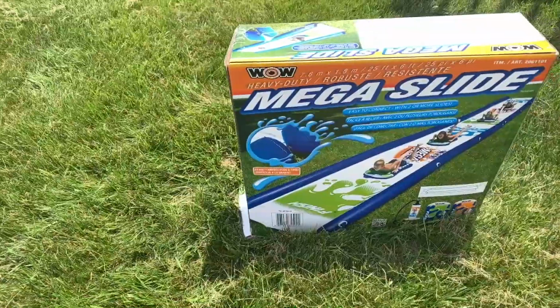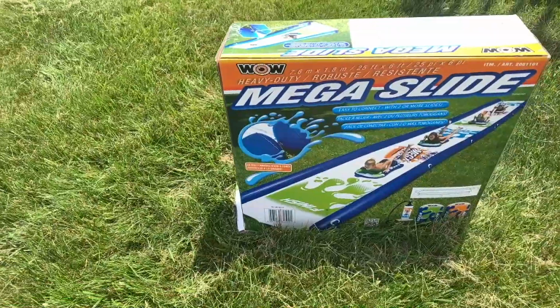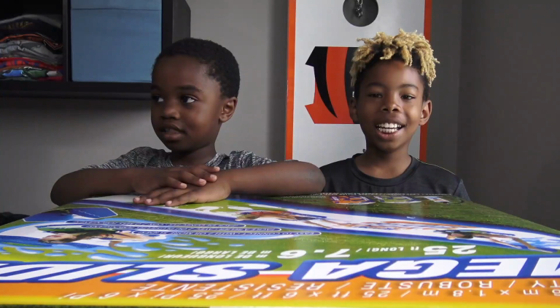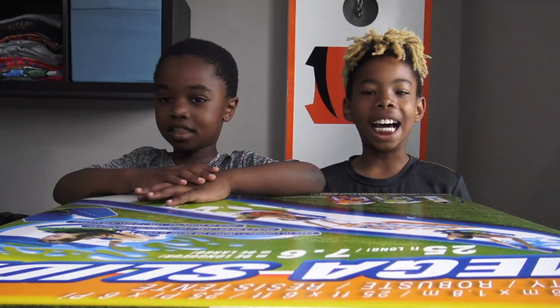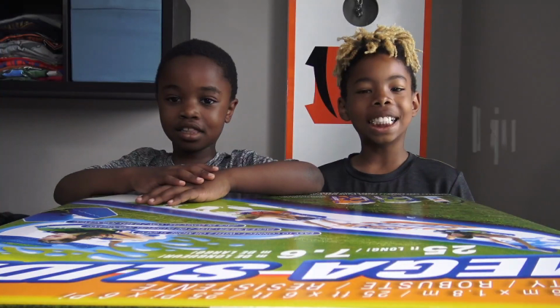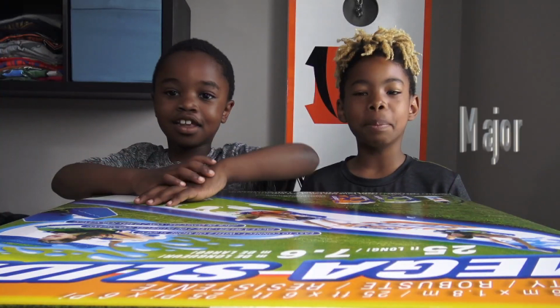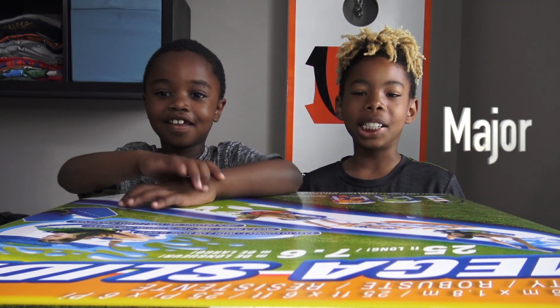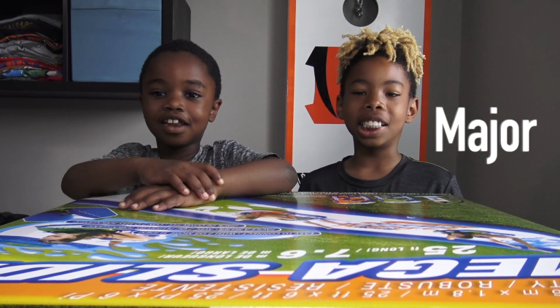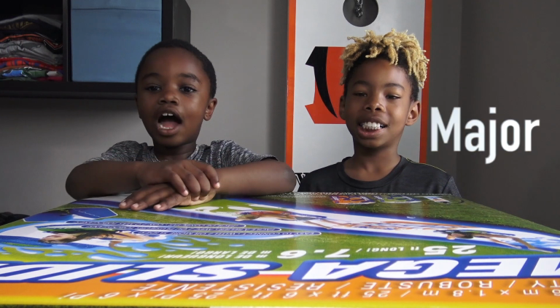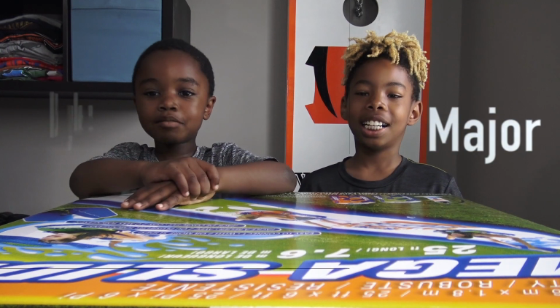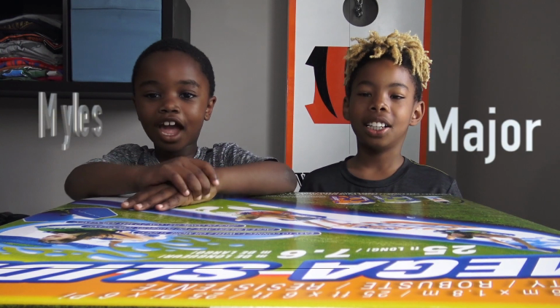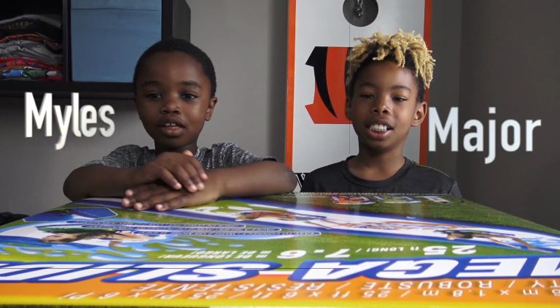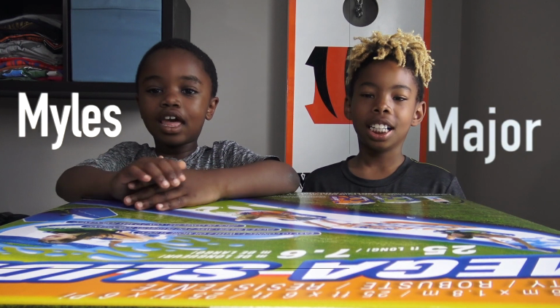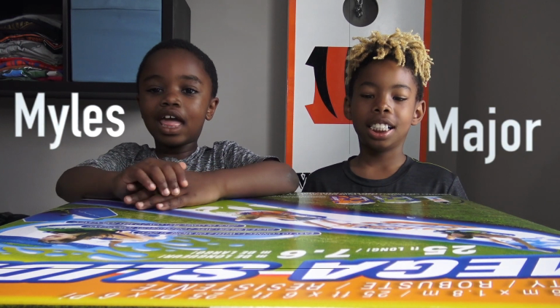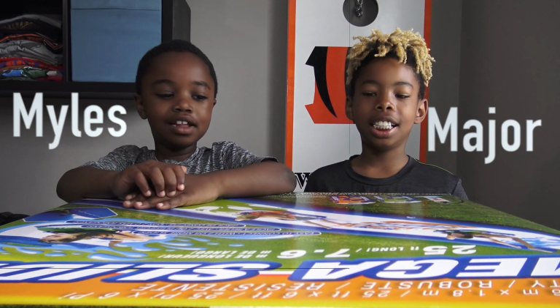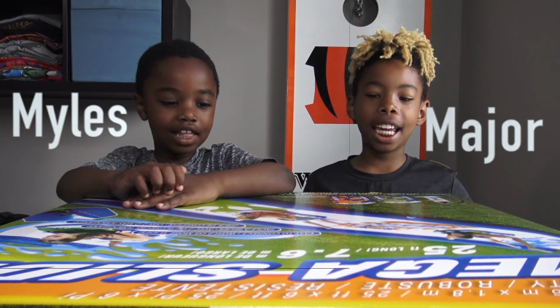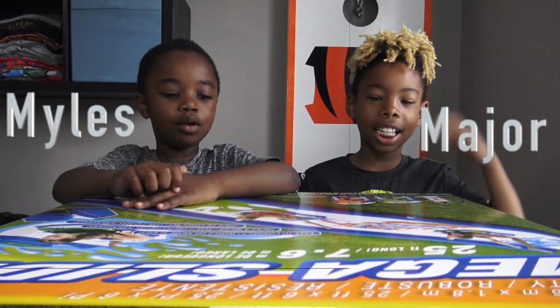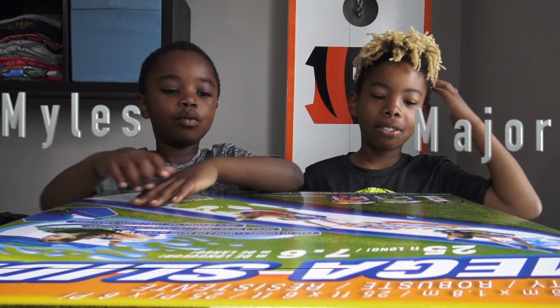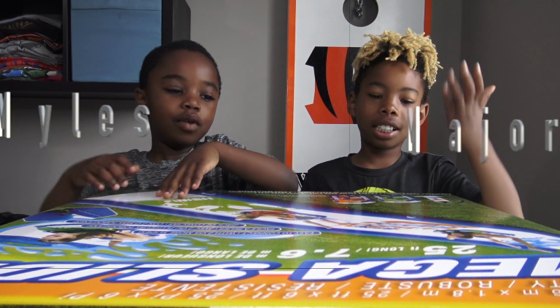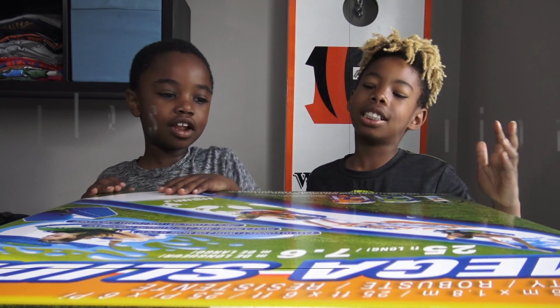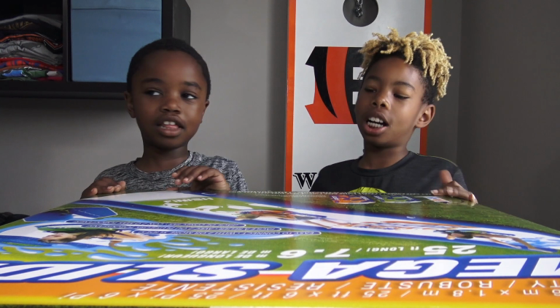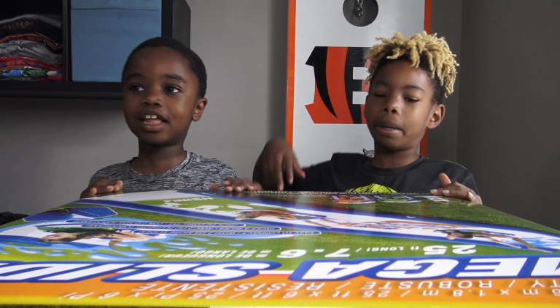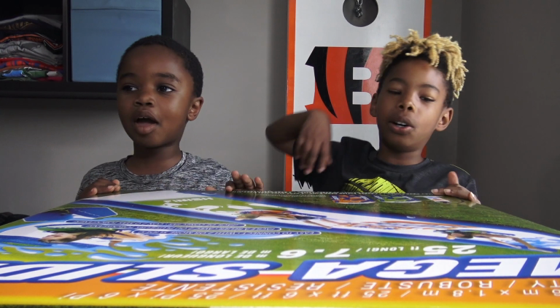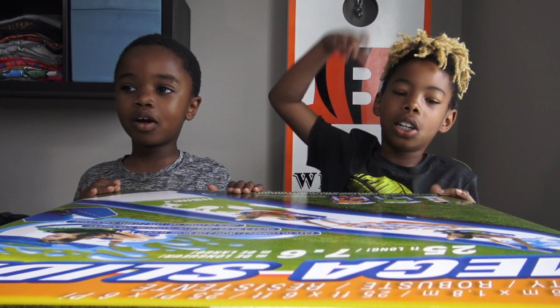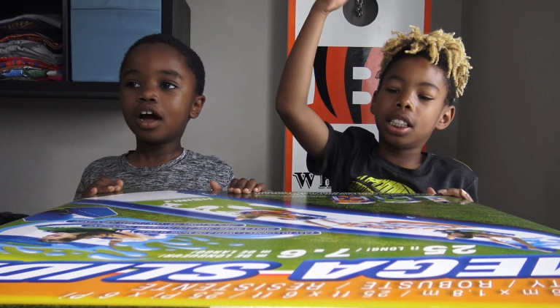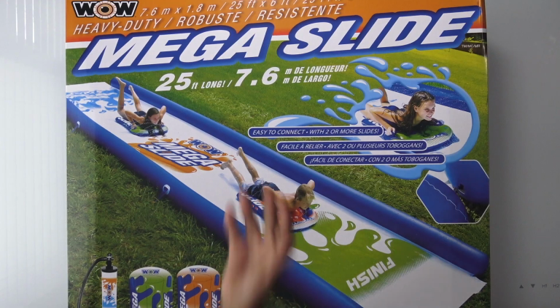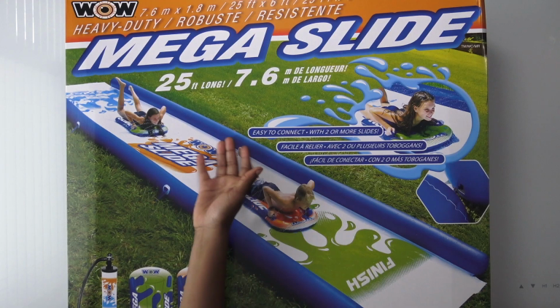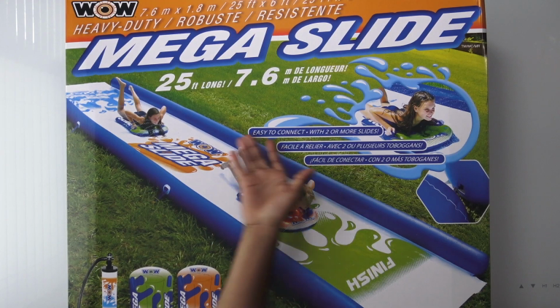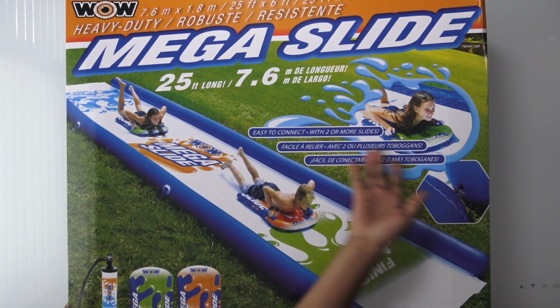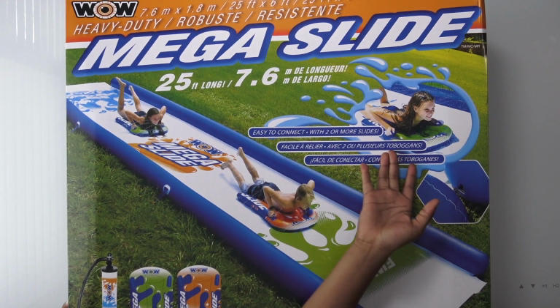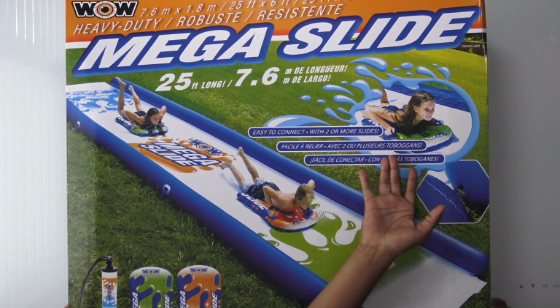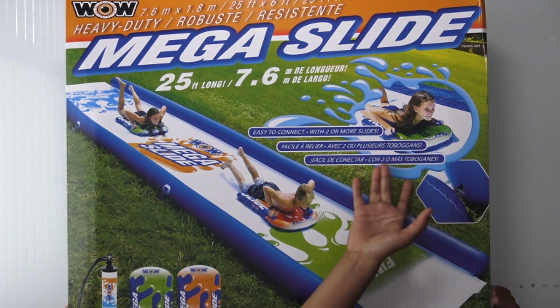Hey guys, I'm Major. I'm Nyle, and today we're going to talk about the new Megaslide.